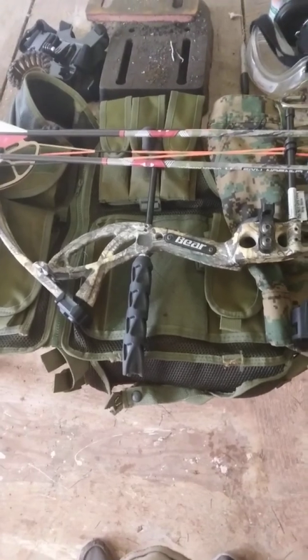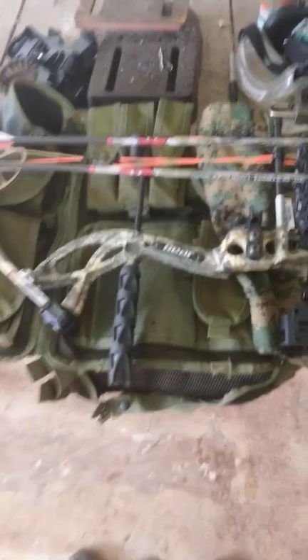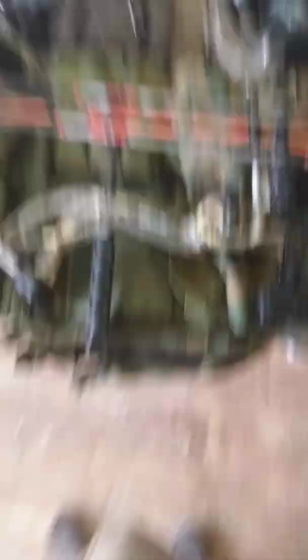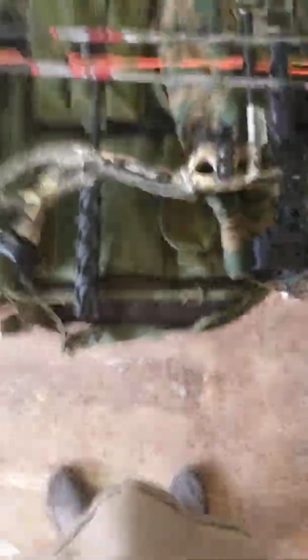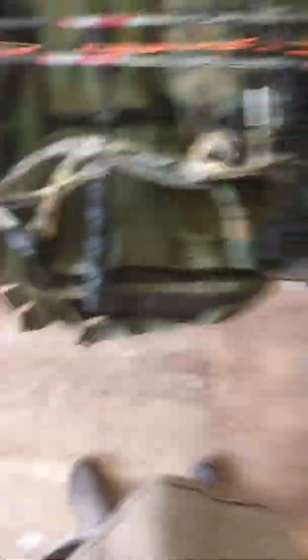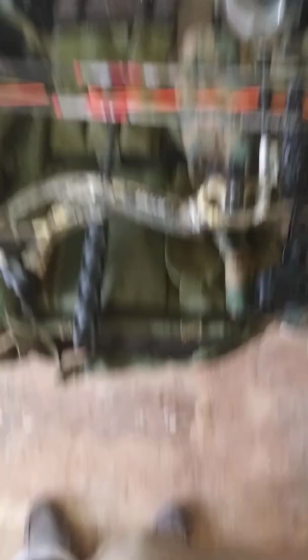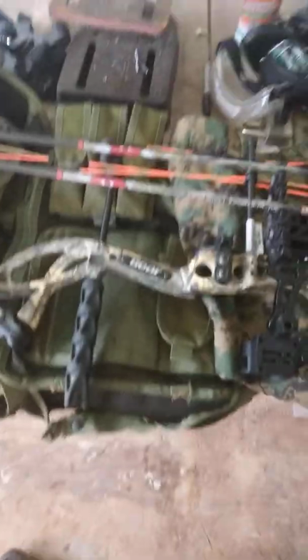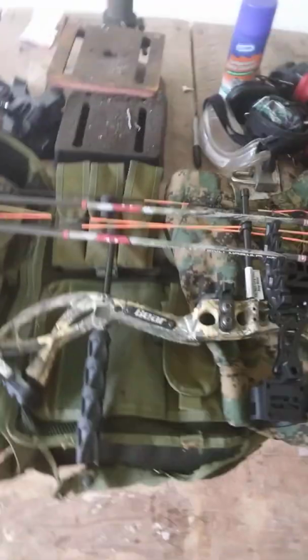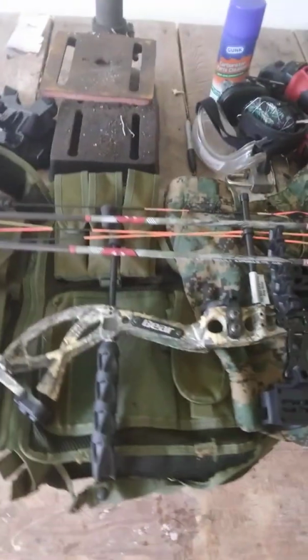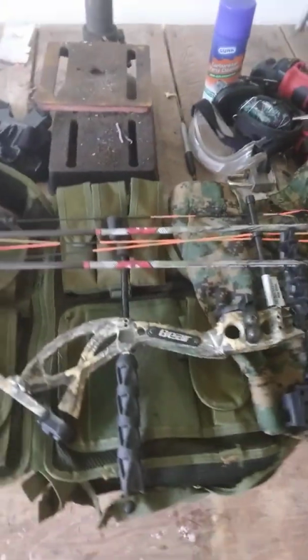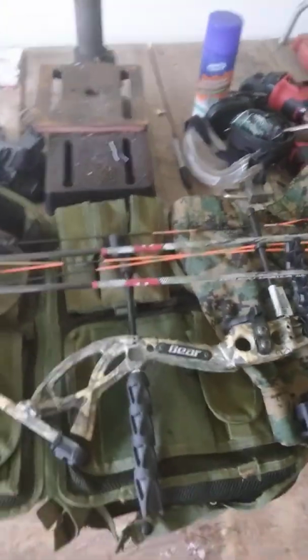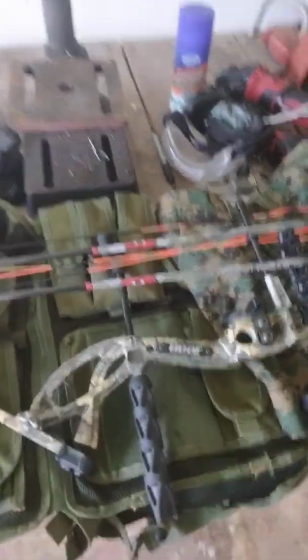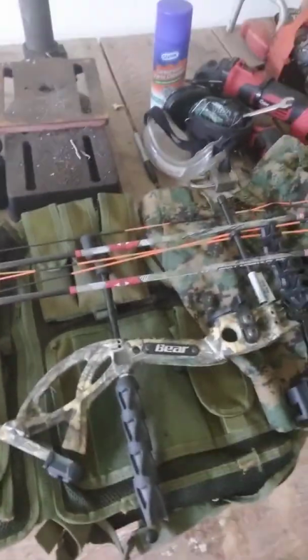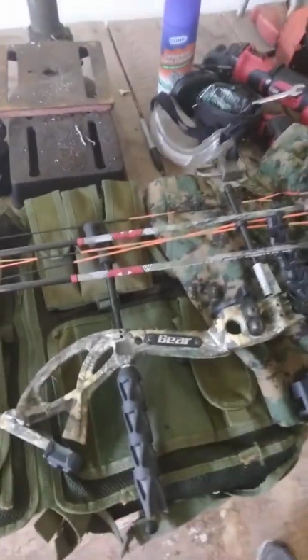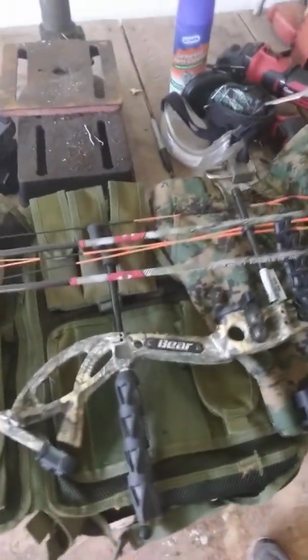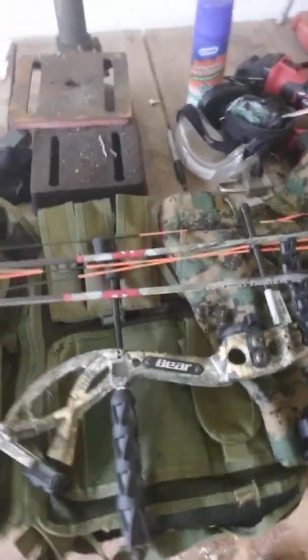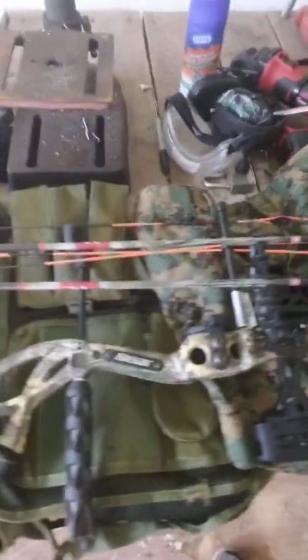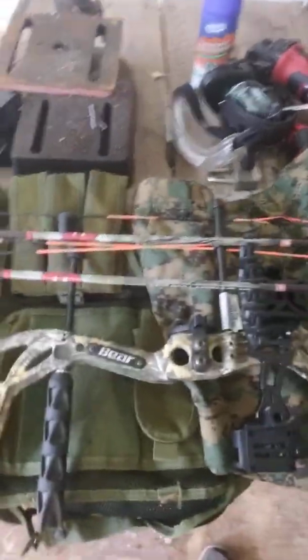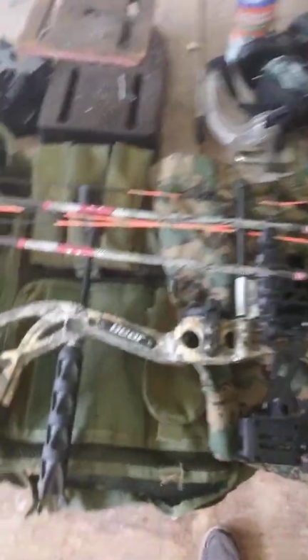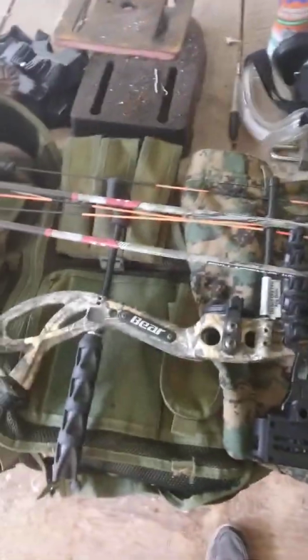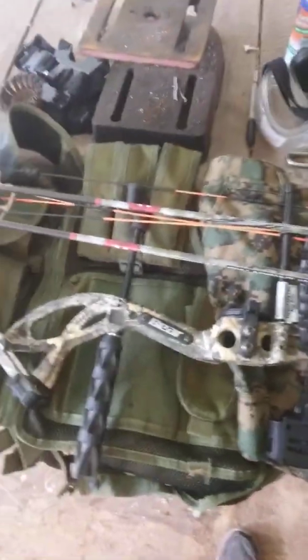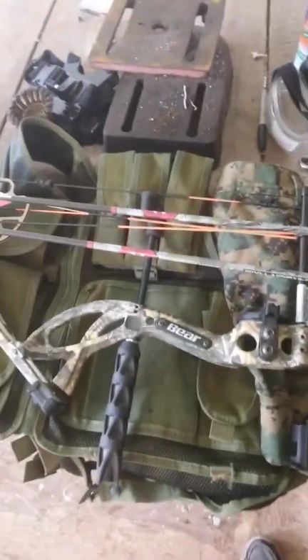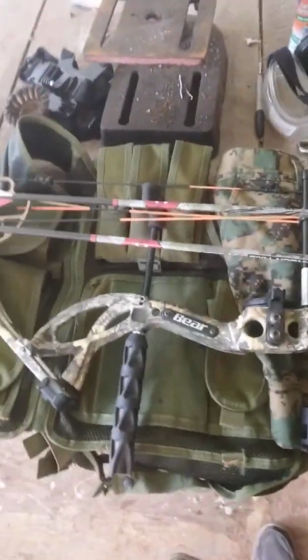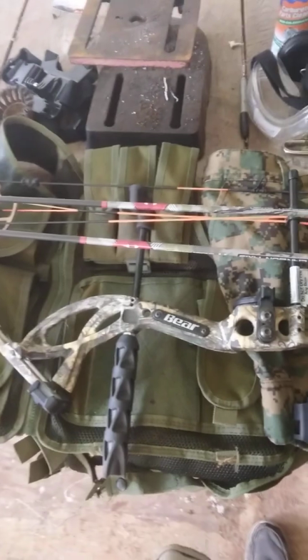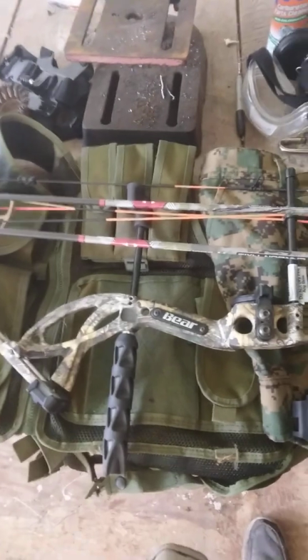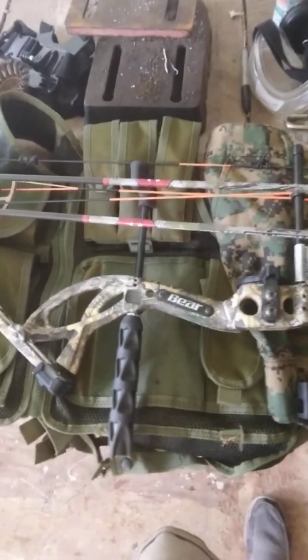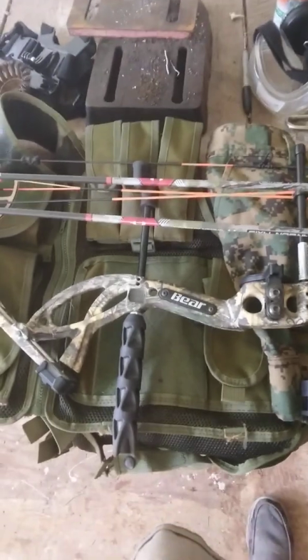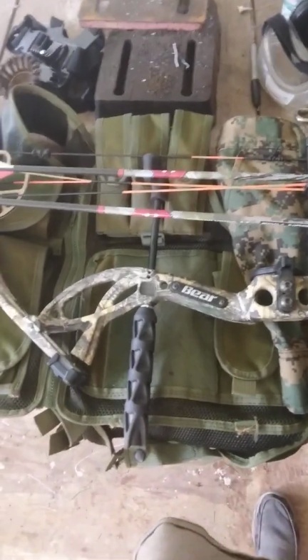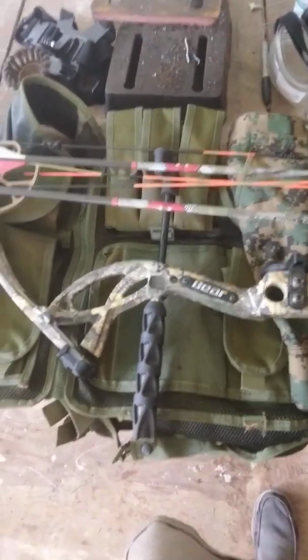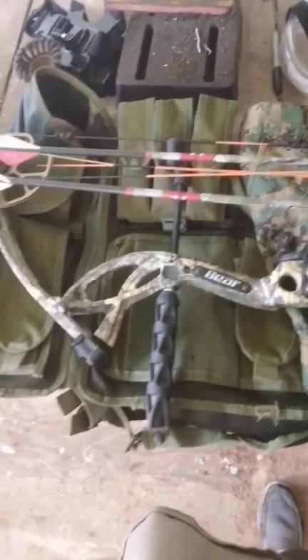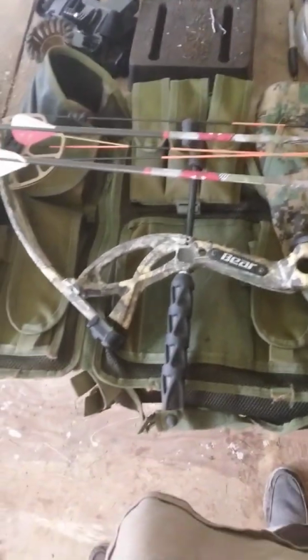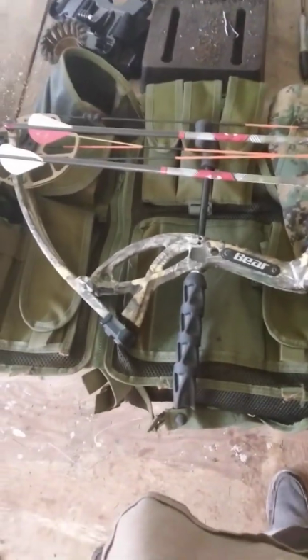Hey guys, it's Derek here from Combs Corner. Today we're going to do a video about my hunting gear.